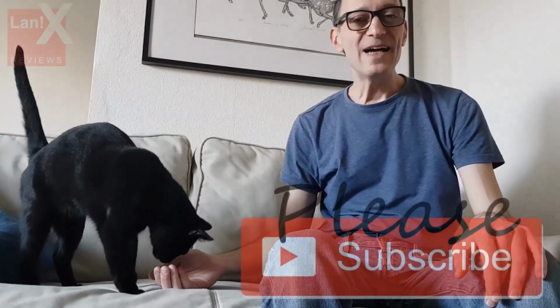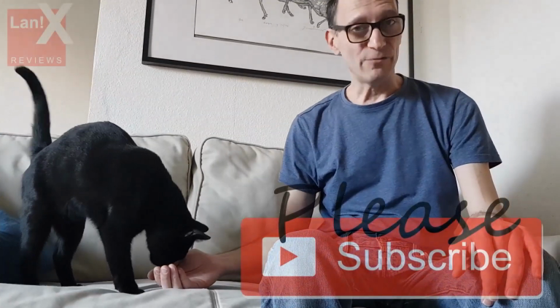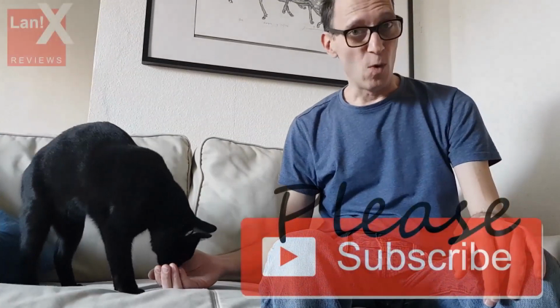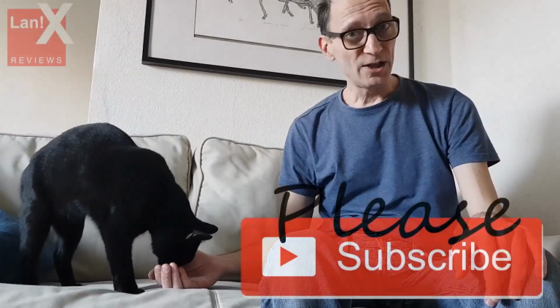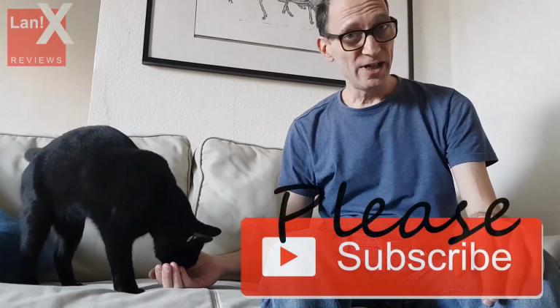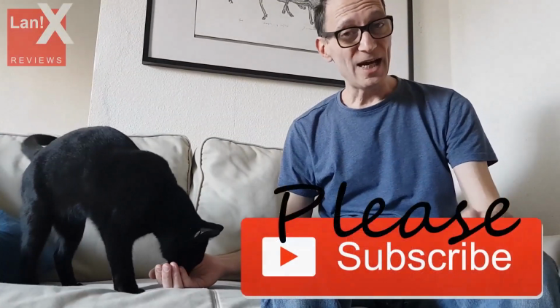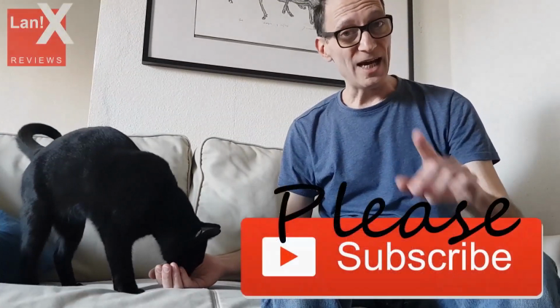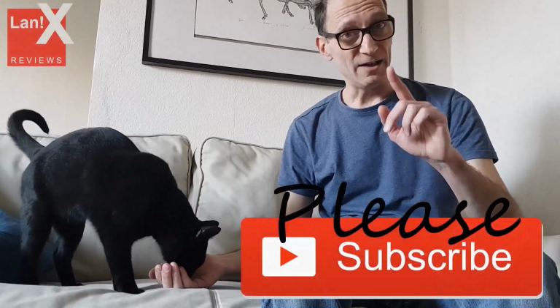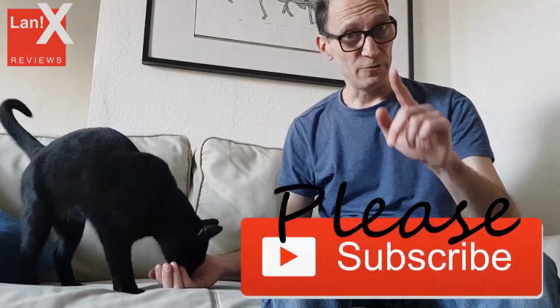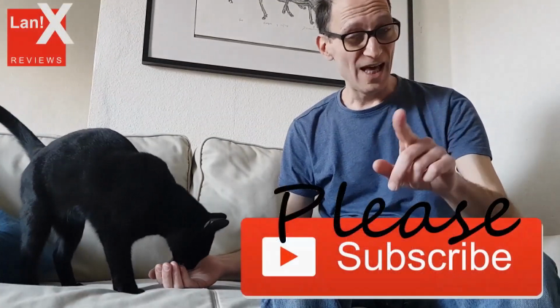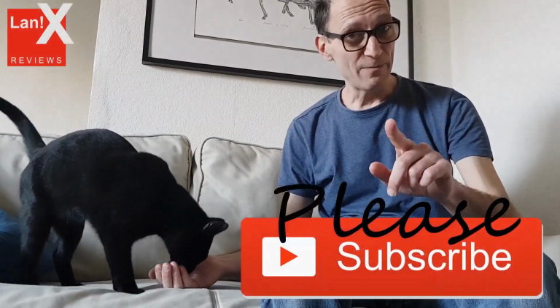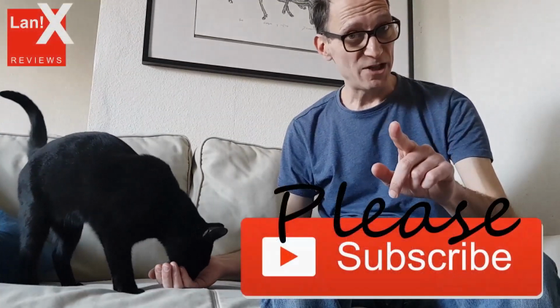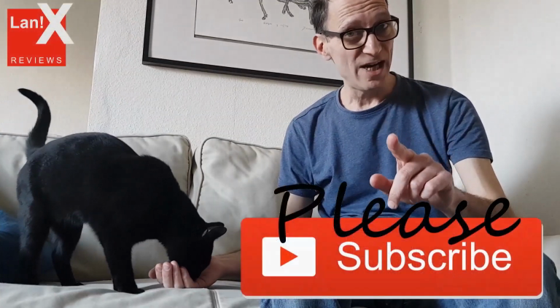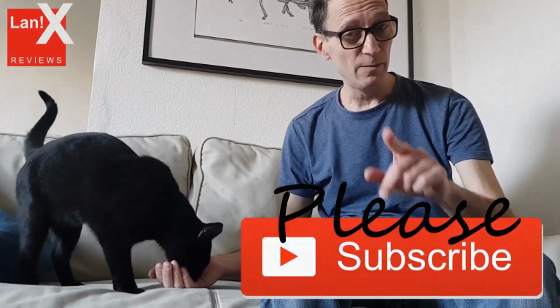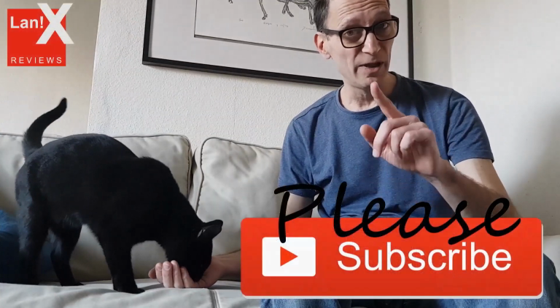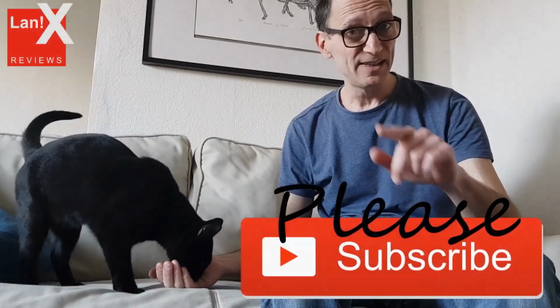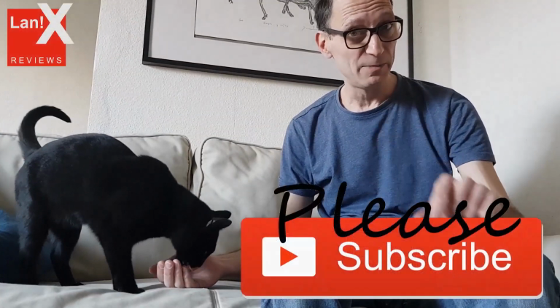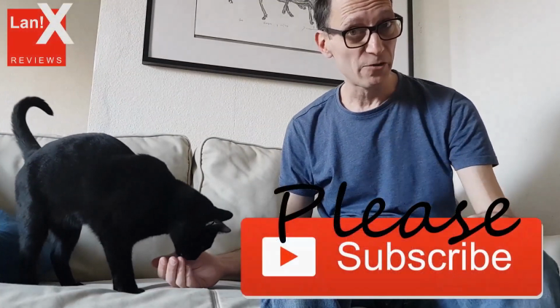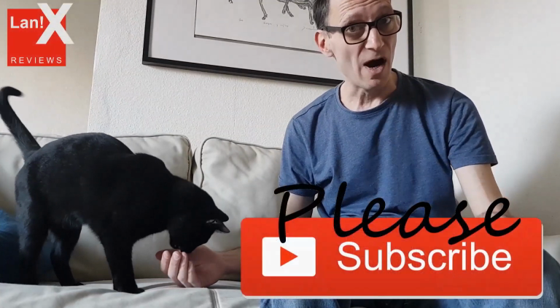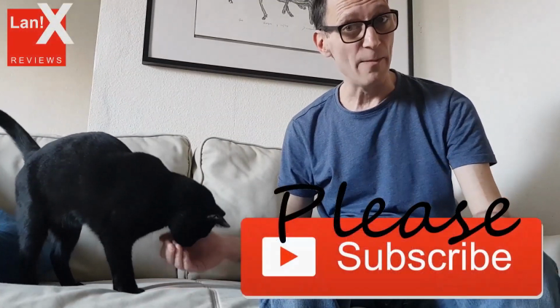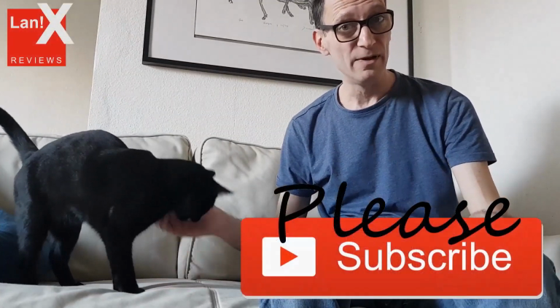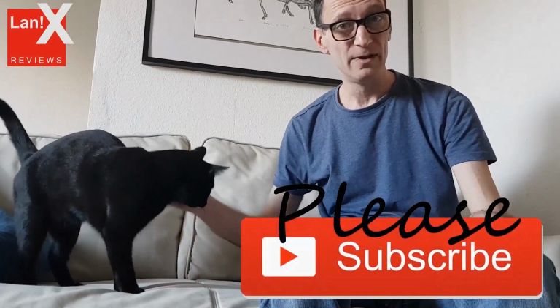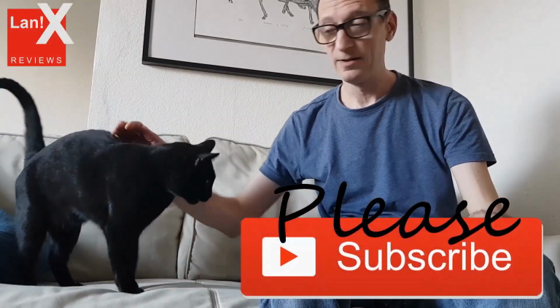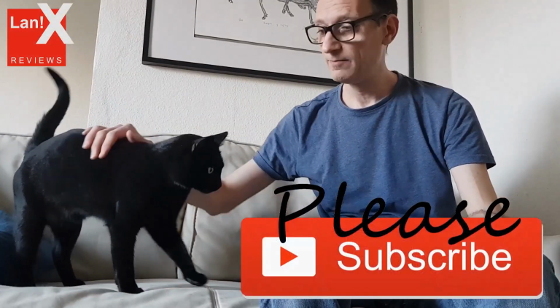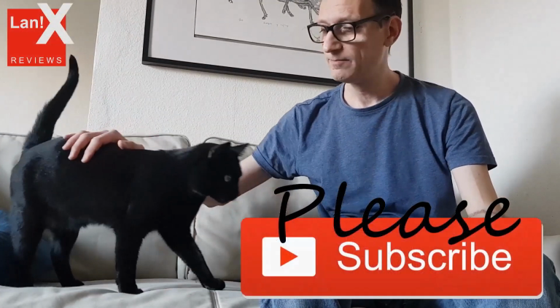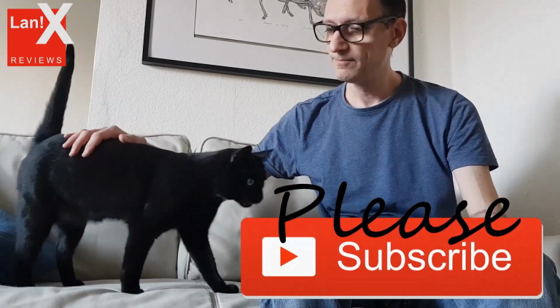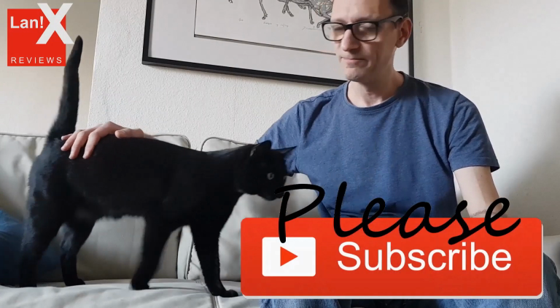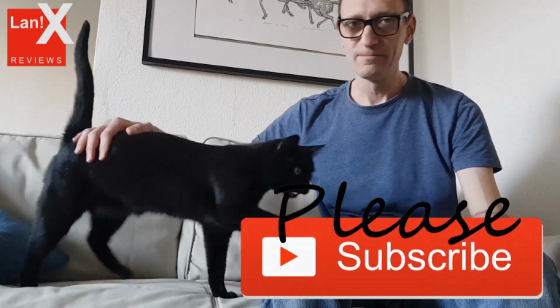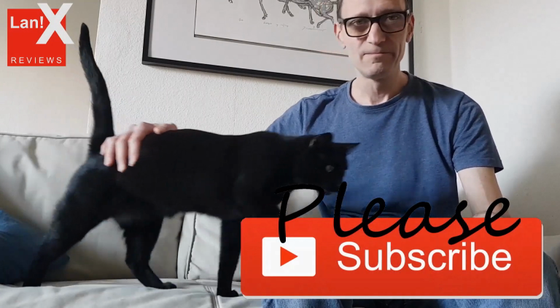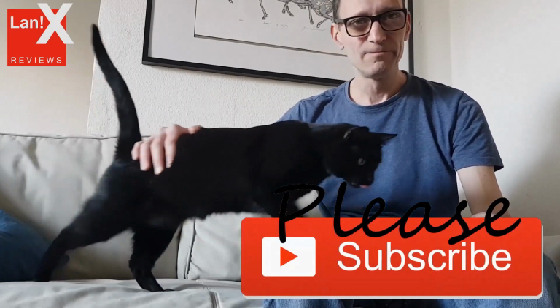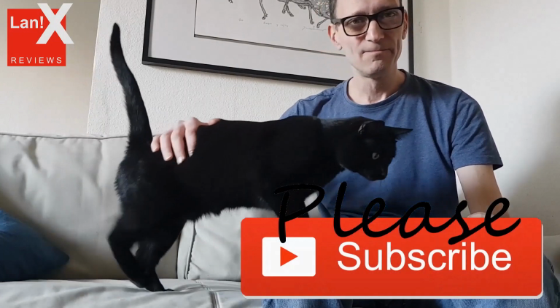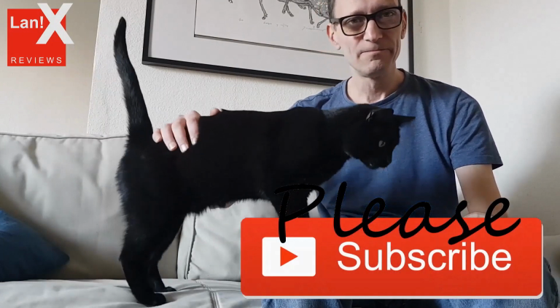Thanks for watching and if you like my channel, please subscribe. Thank you.